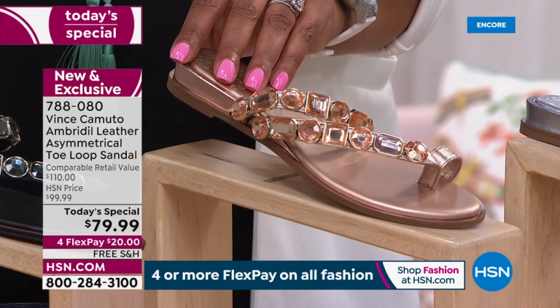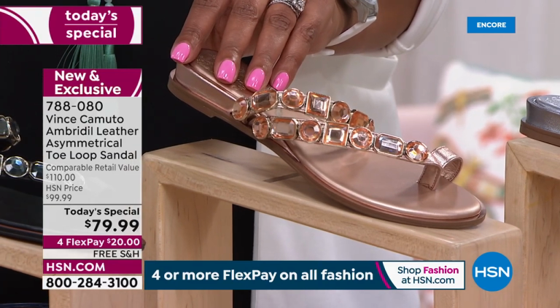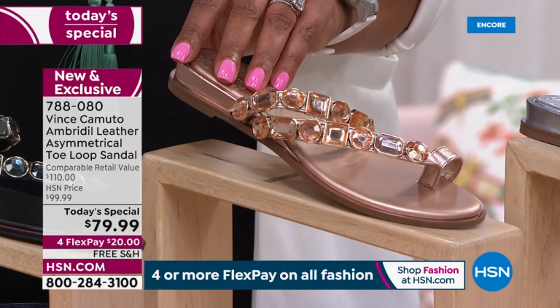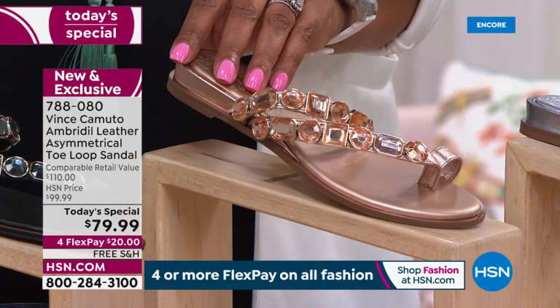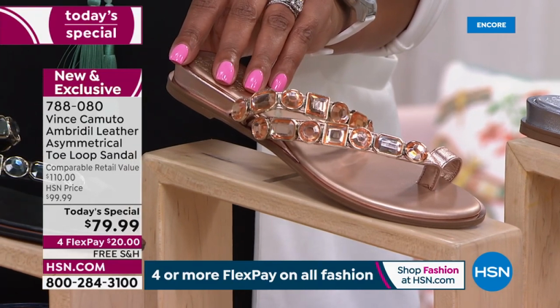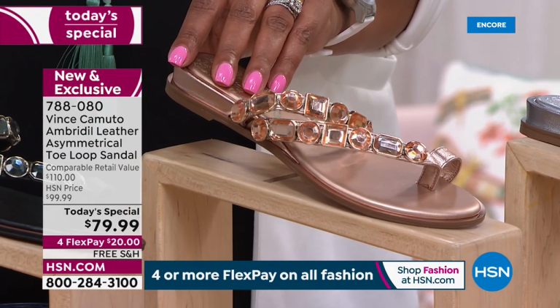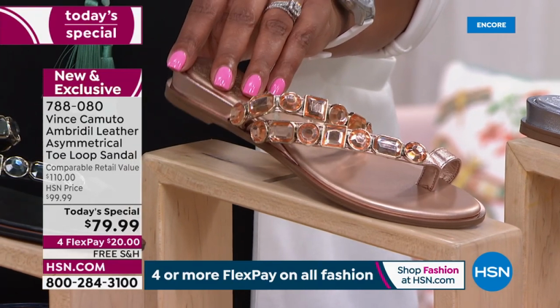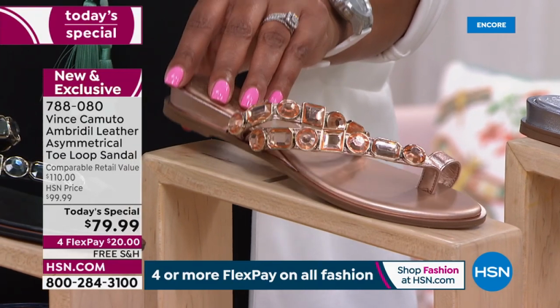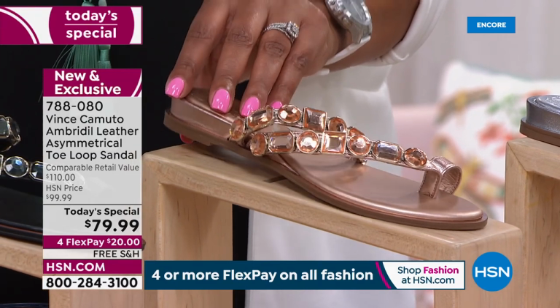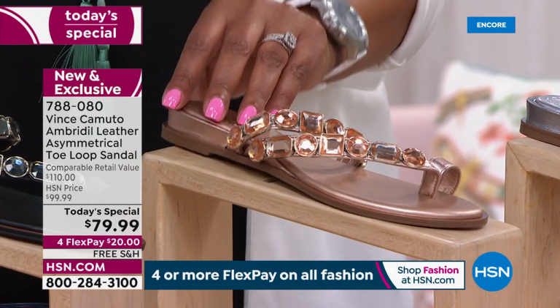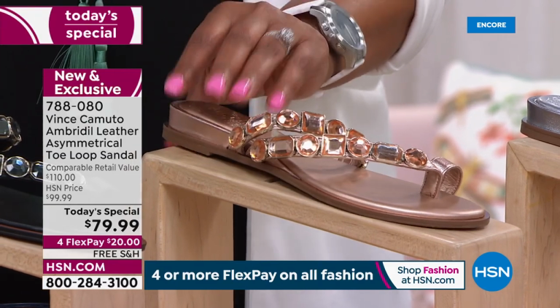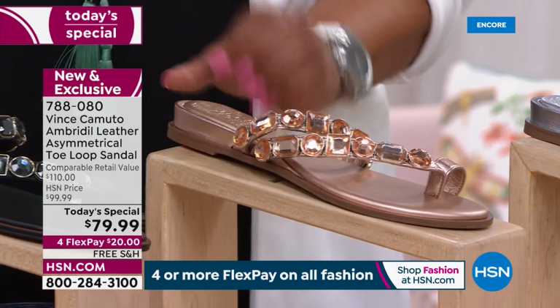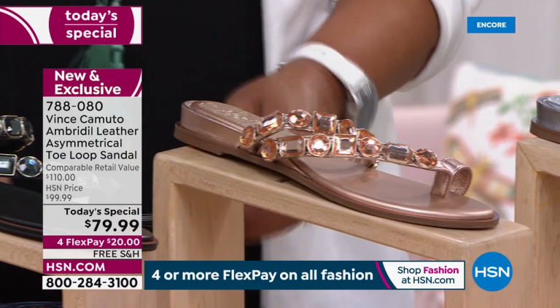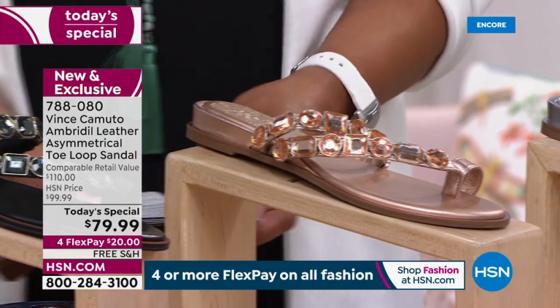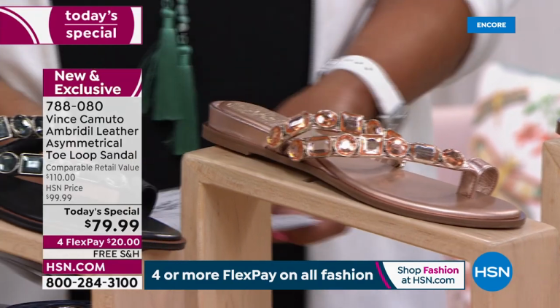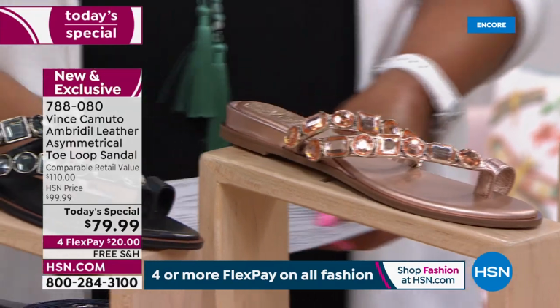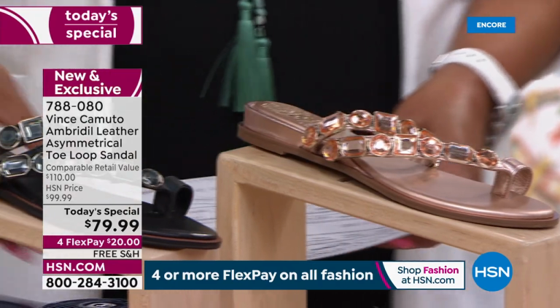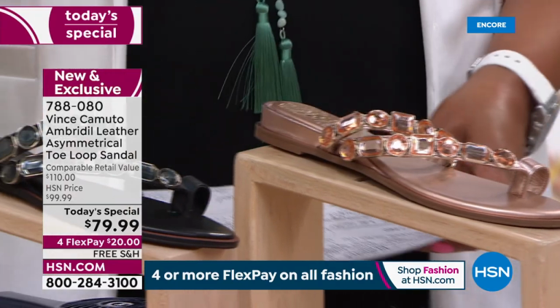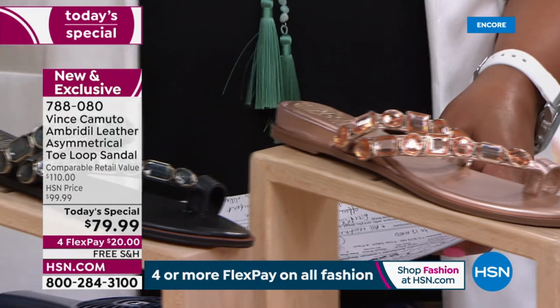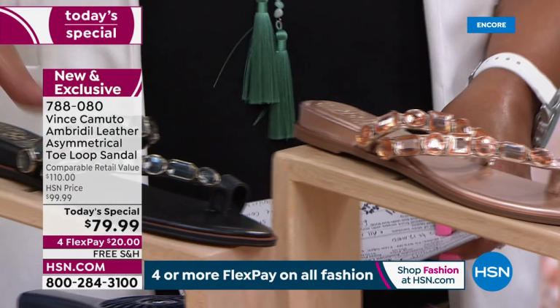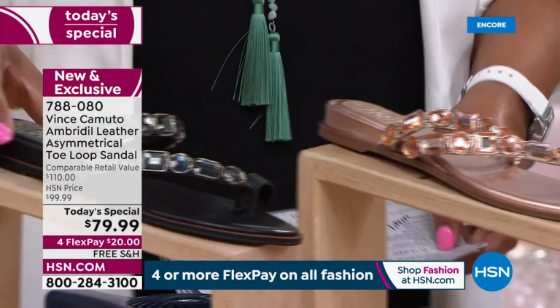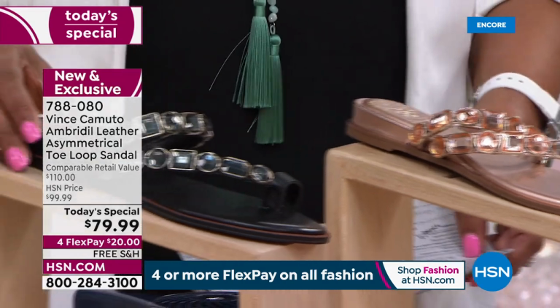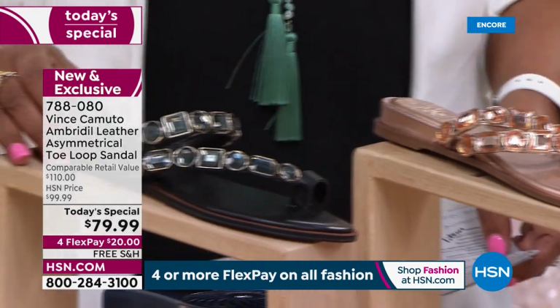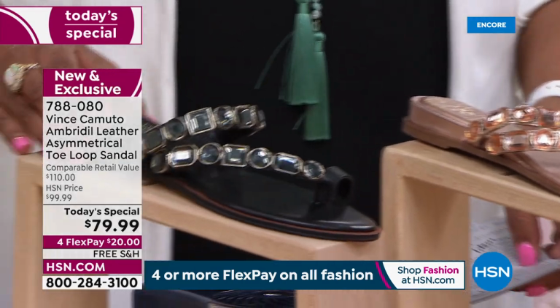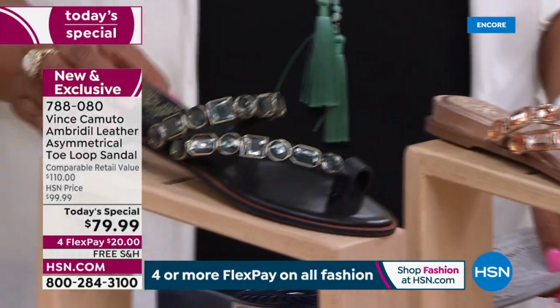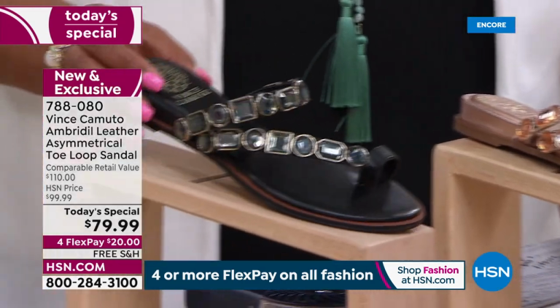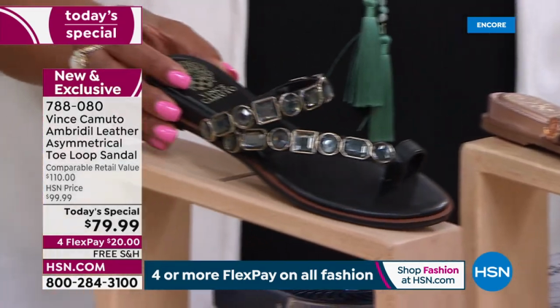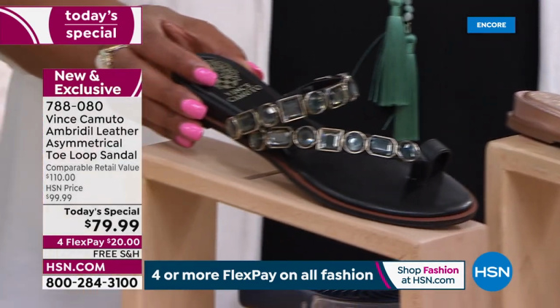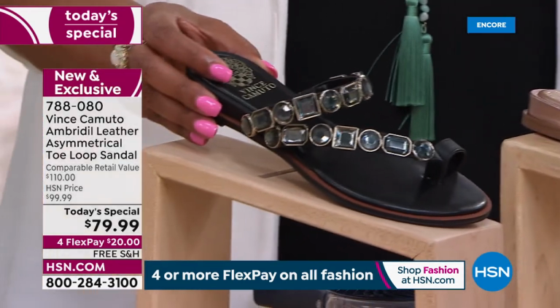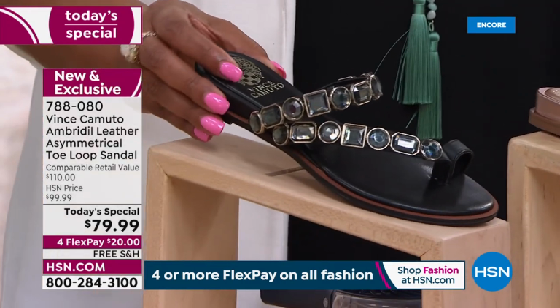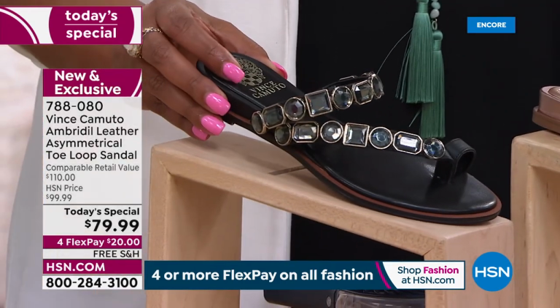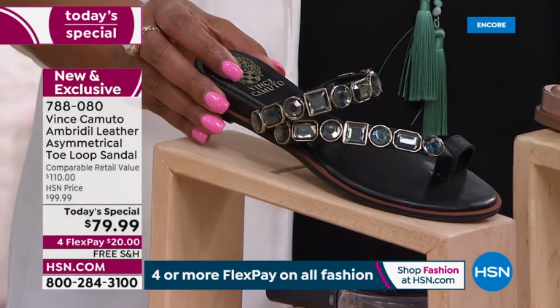Rose gold jewelry is so popular. And then we have the black, and that's what I have on.